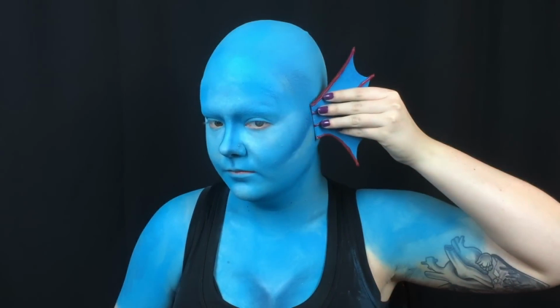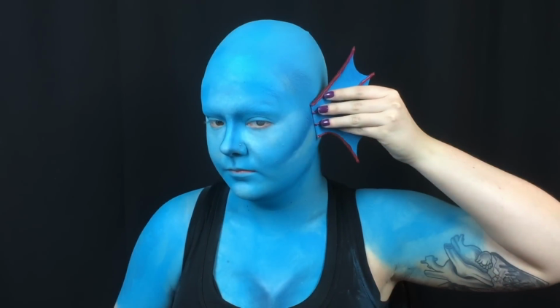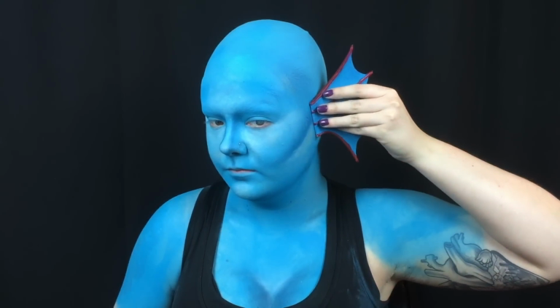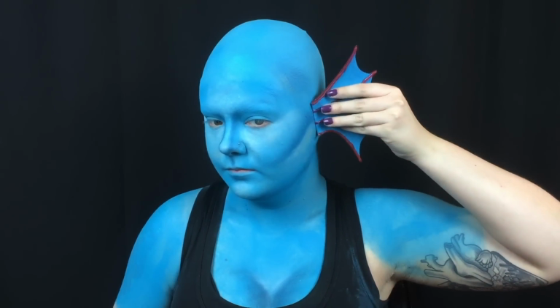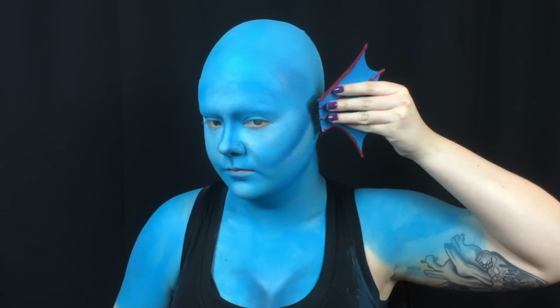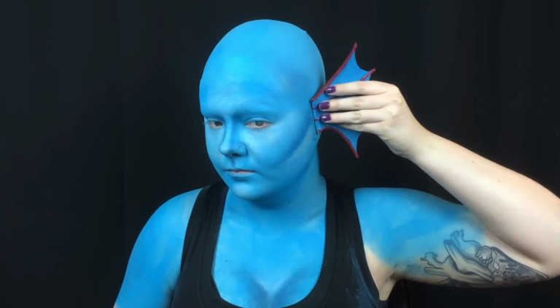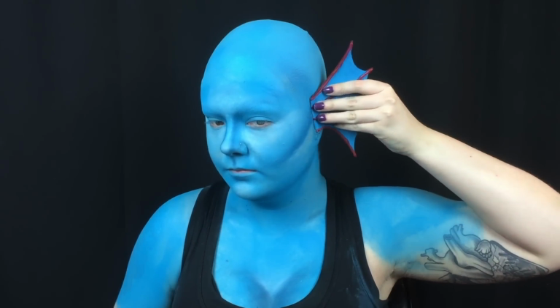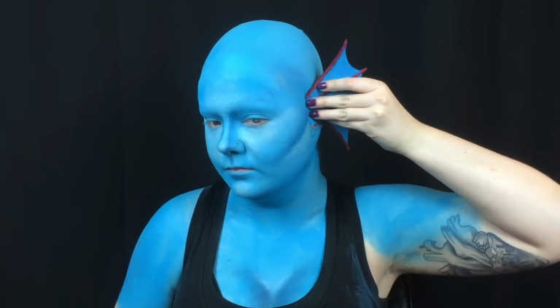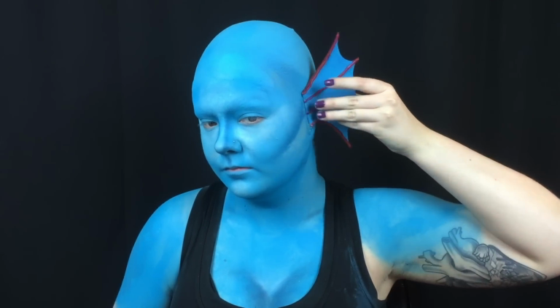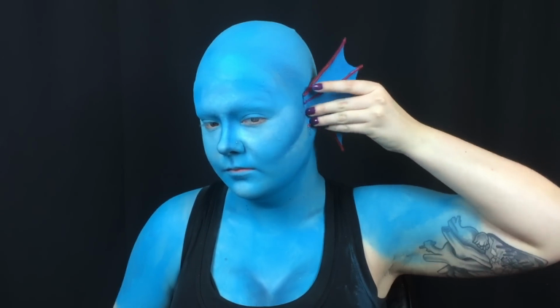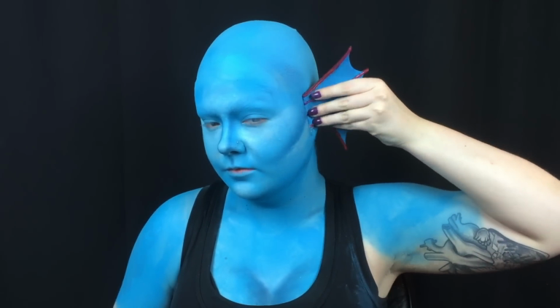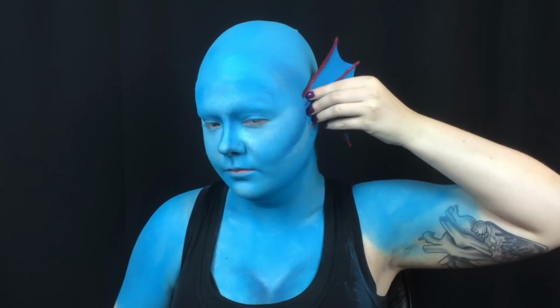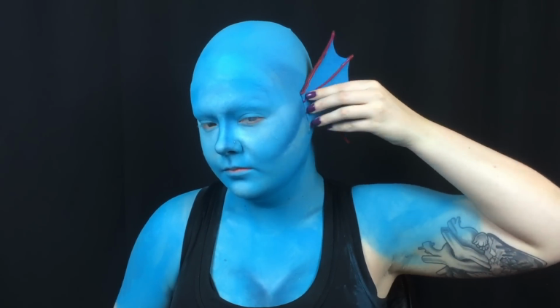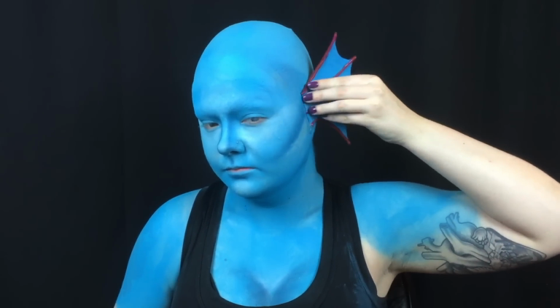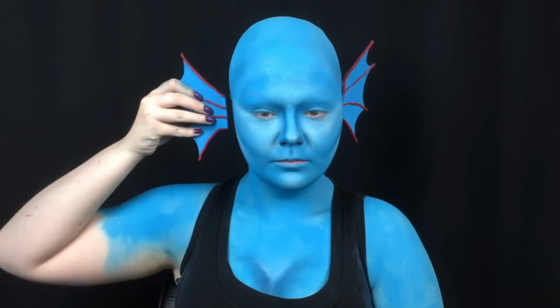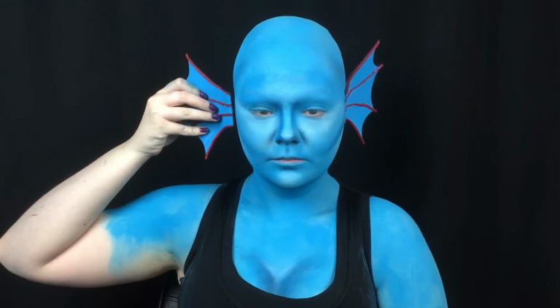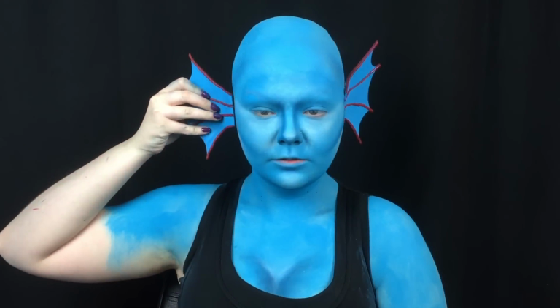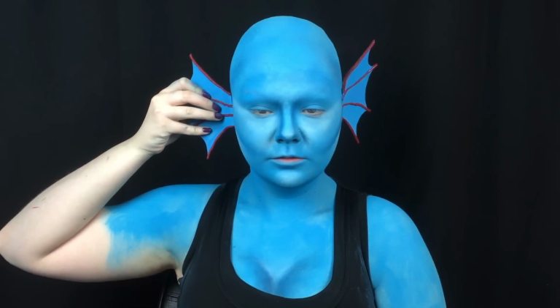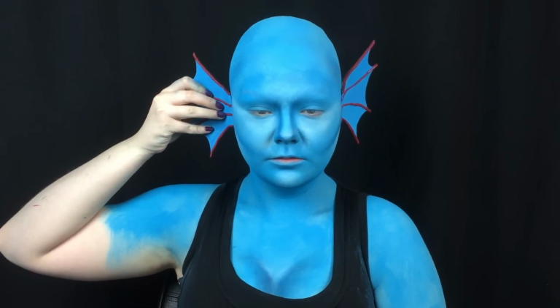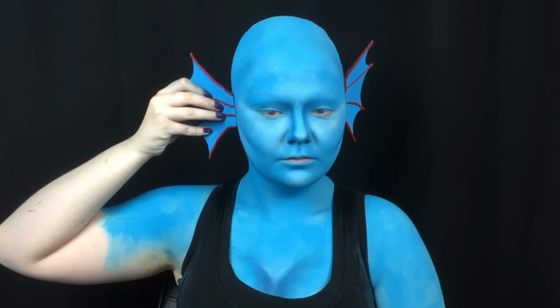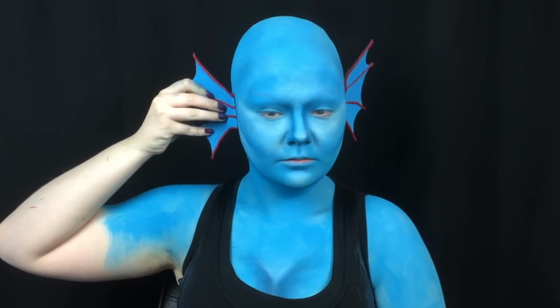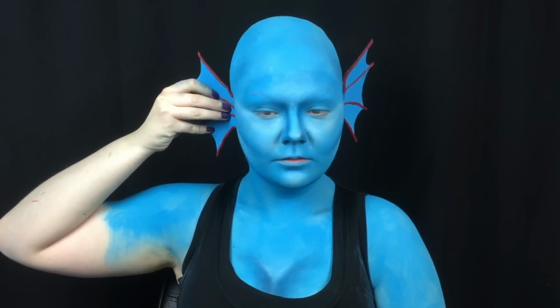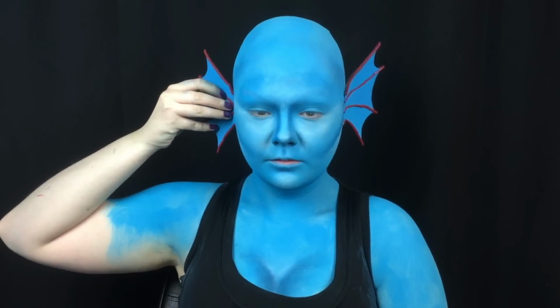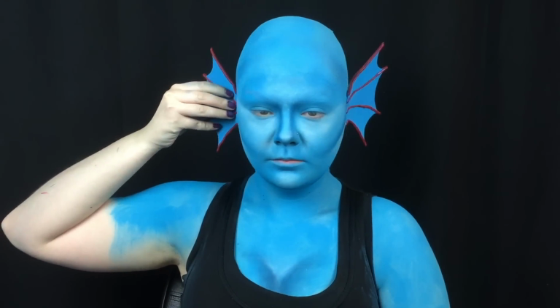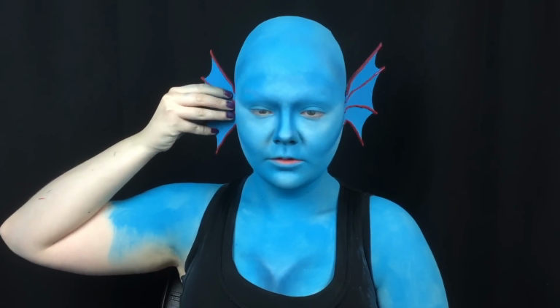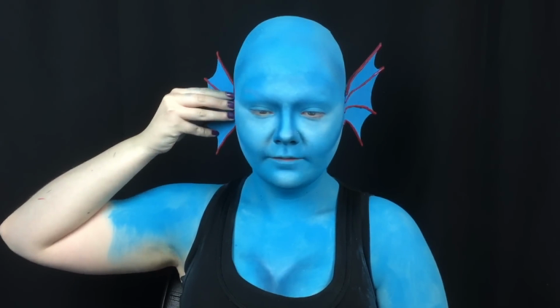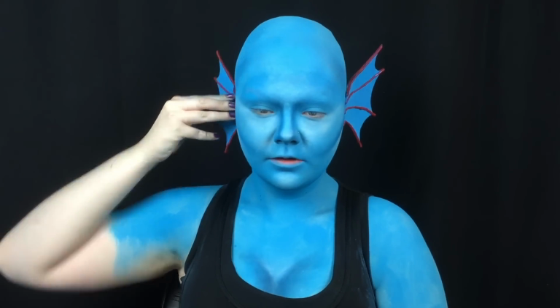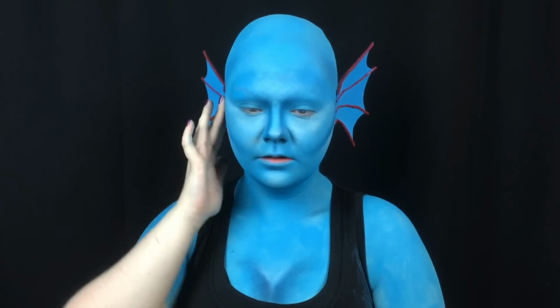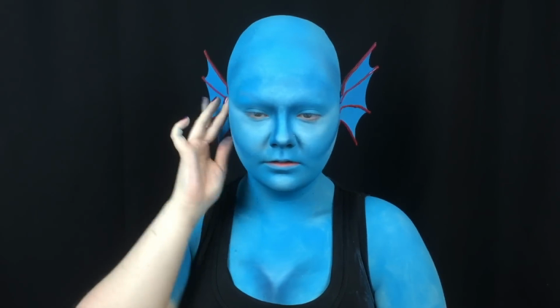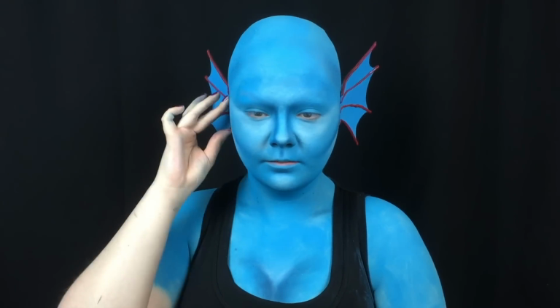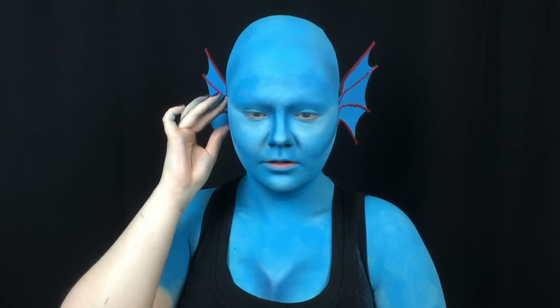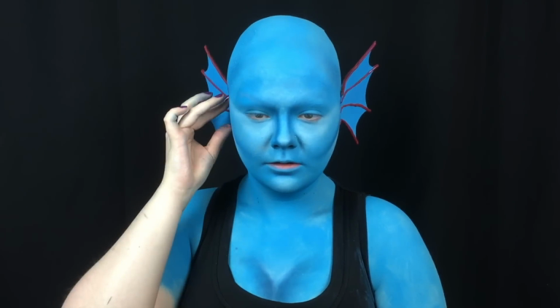Next, I apply her fins, which I made out of craft foam. I adhere them to my bald cap and use liquid latex to blend in the edges.